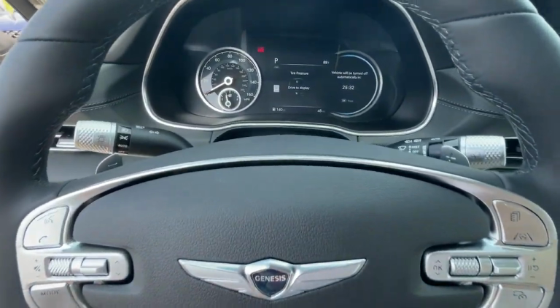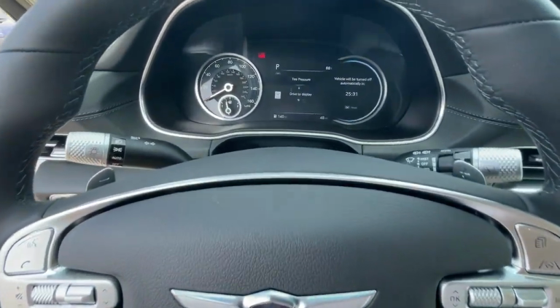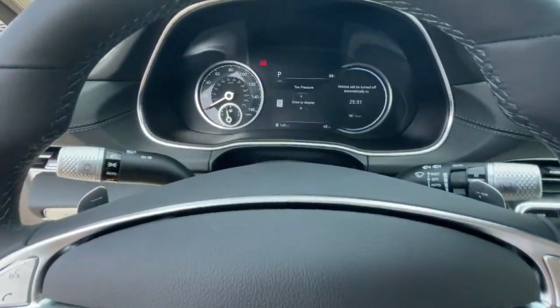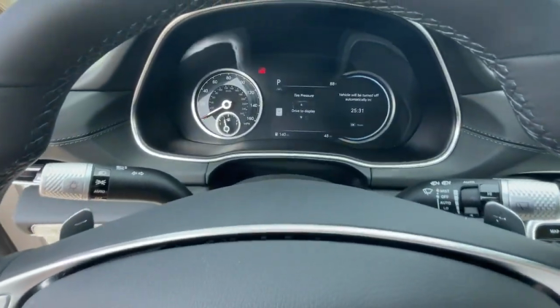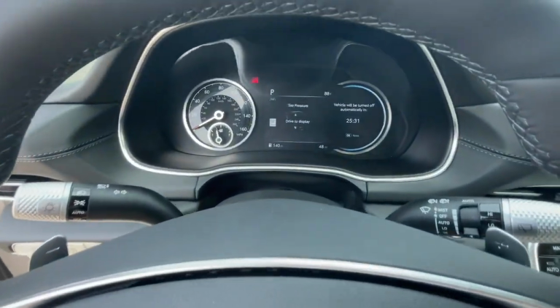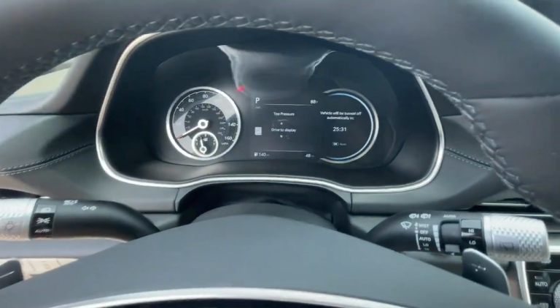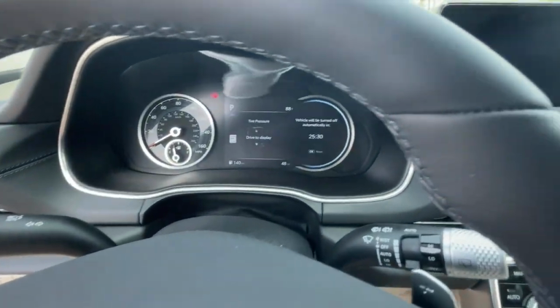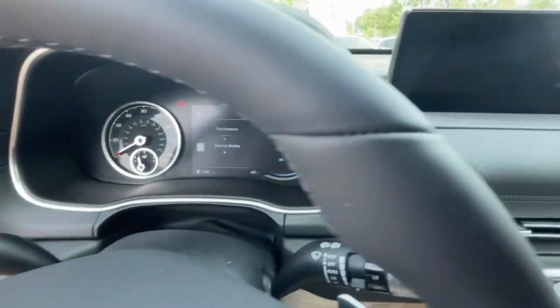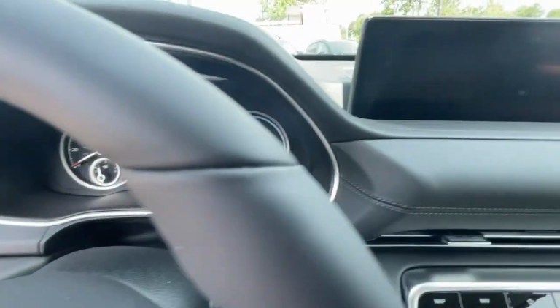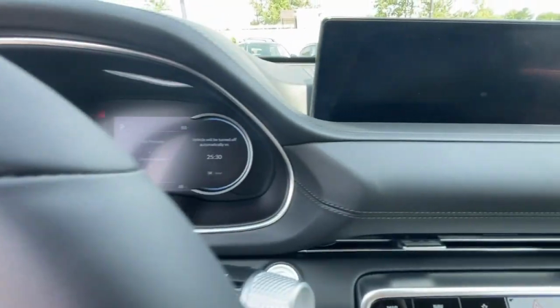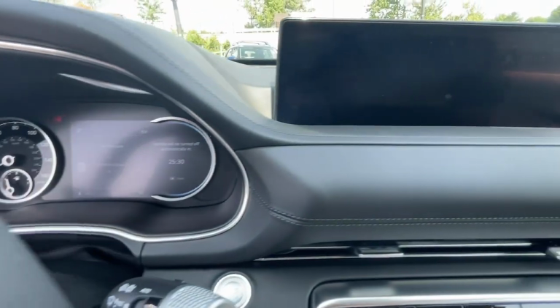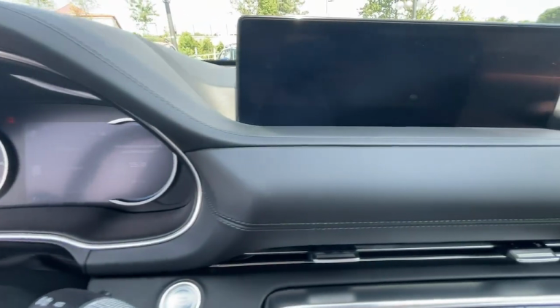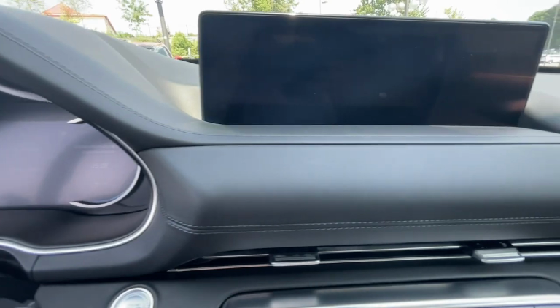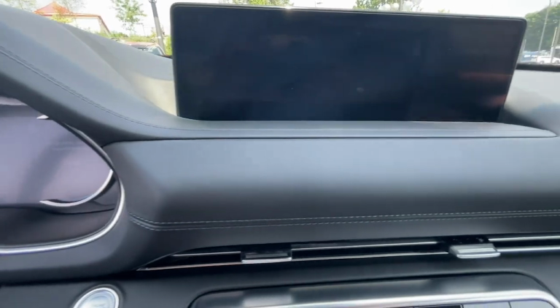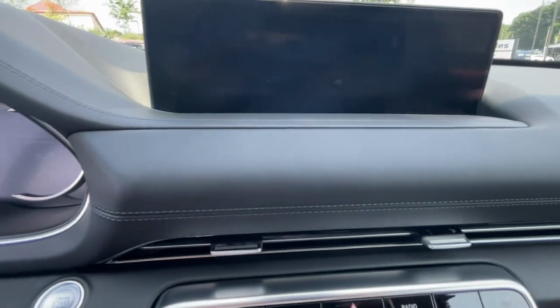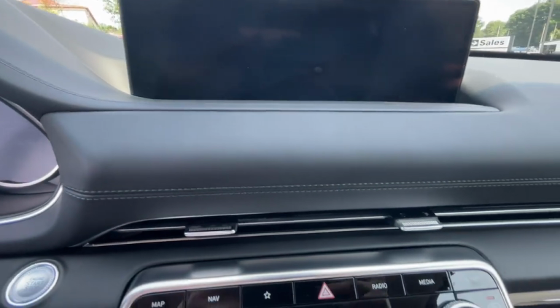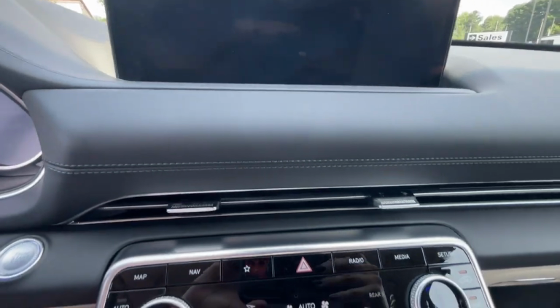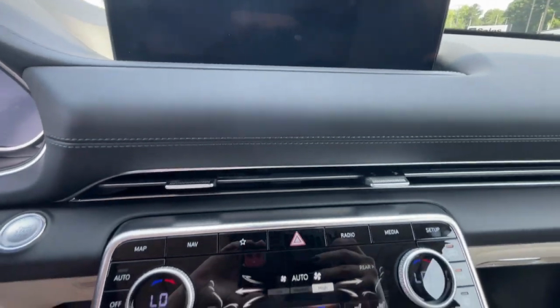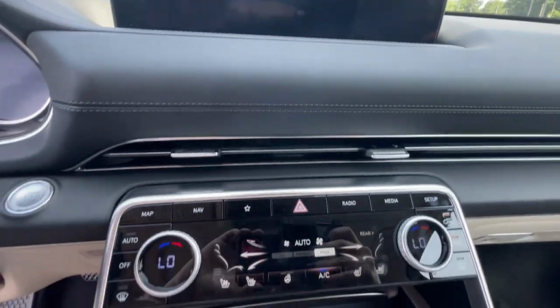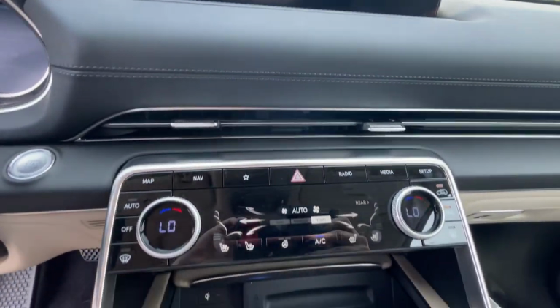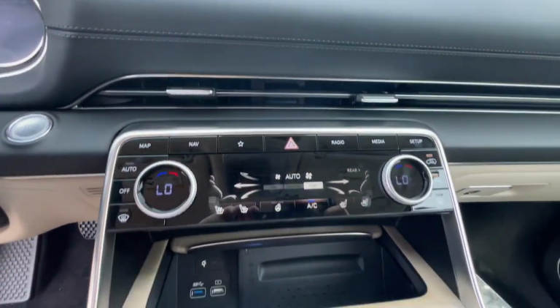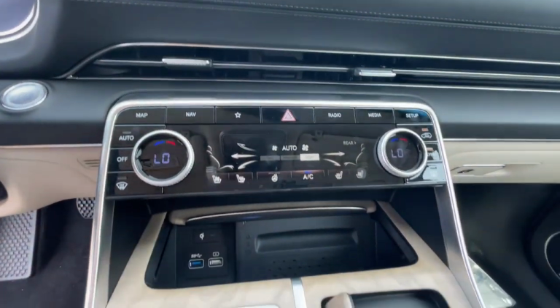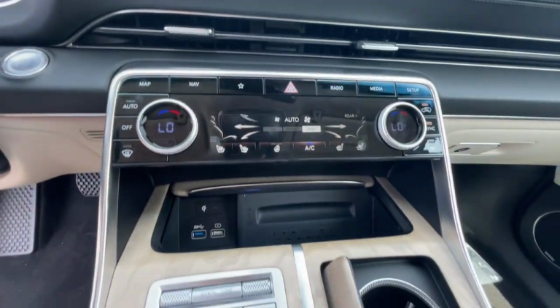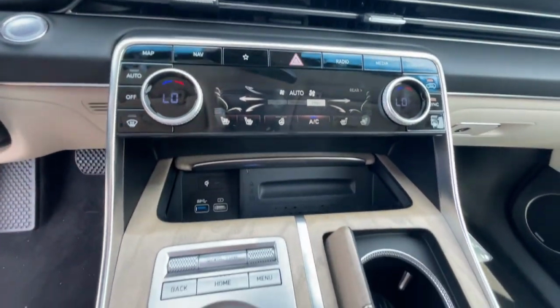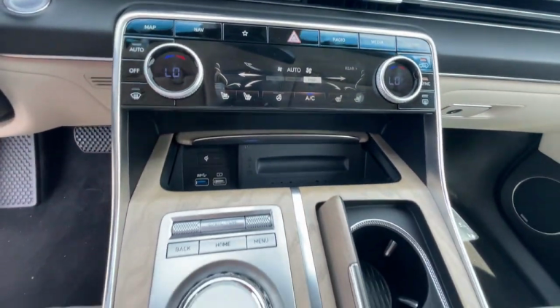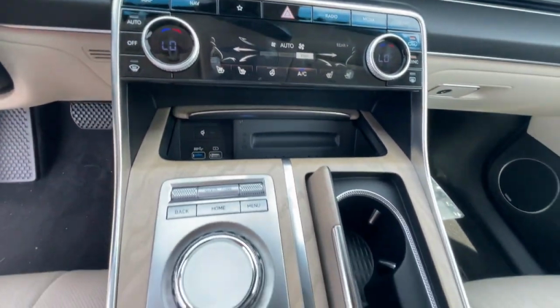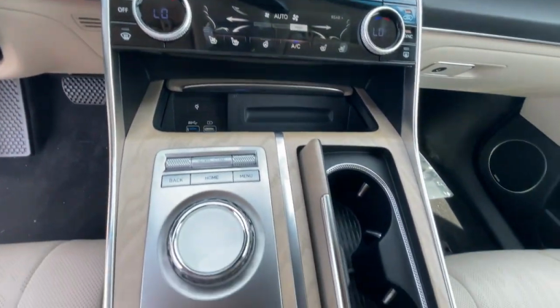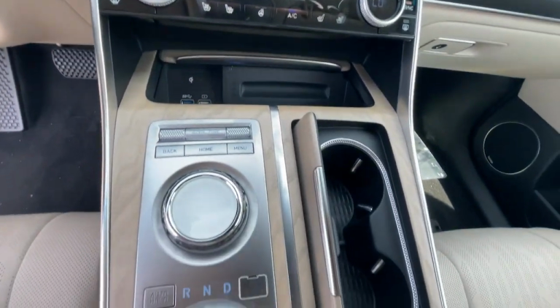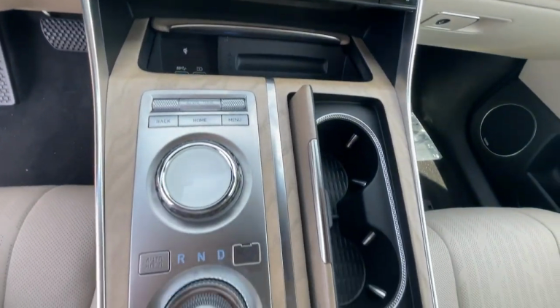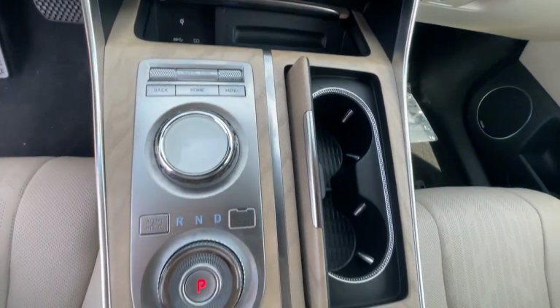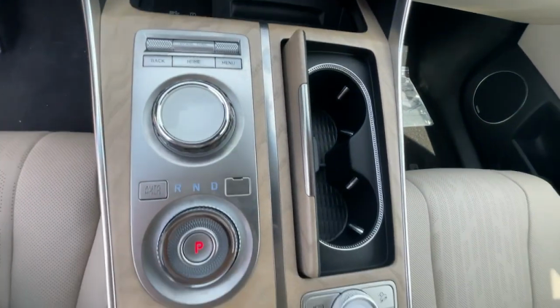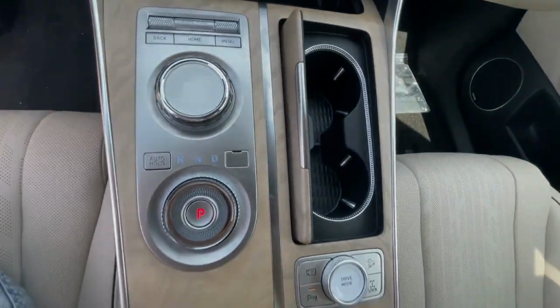Solid capability meets modern style in this GV80. See for yourself when you take it out for a test drive.